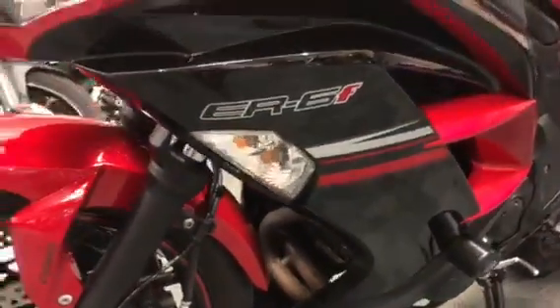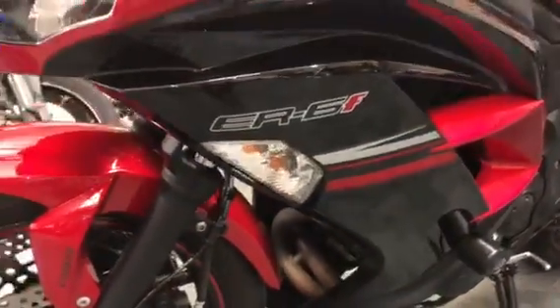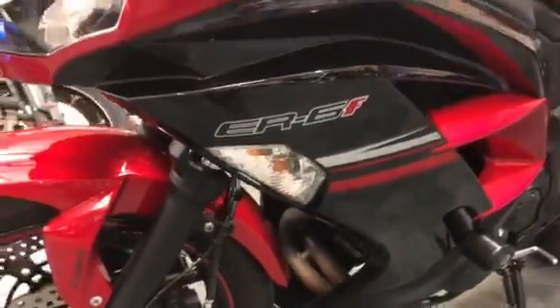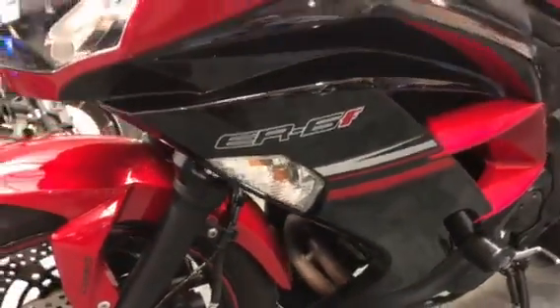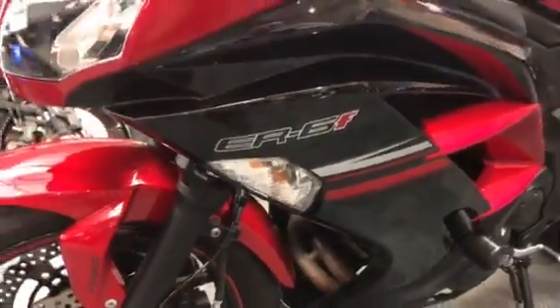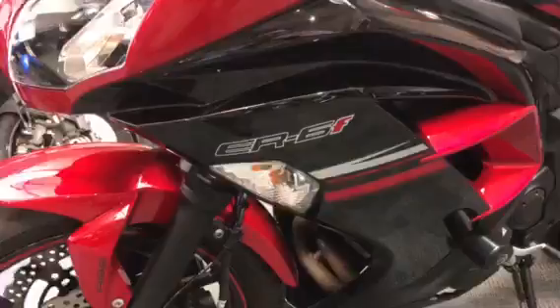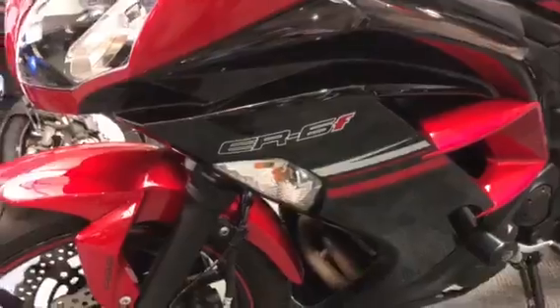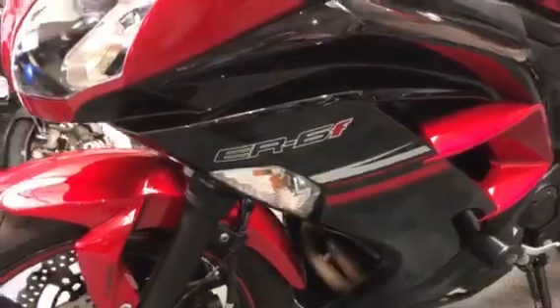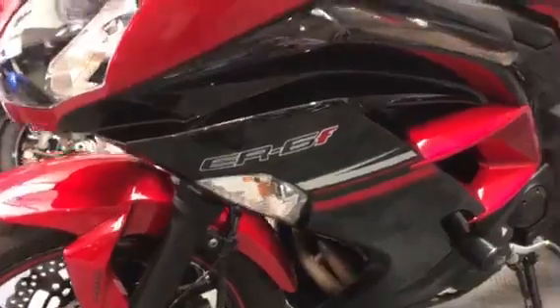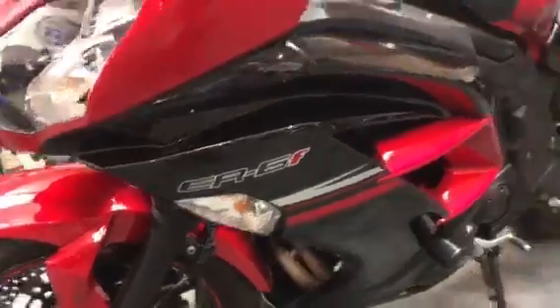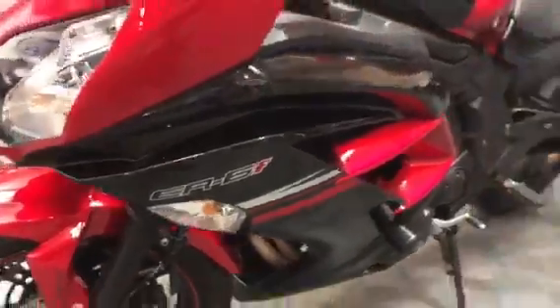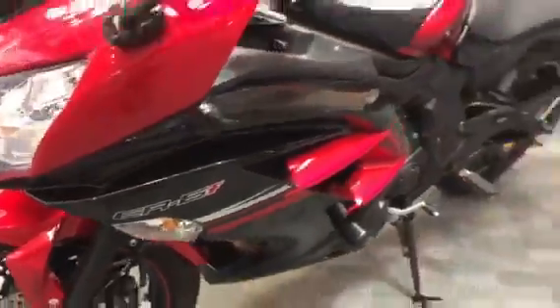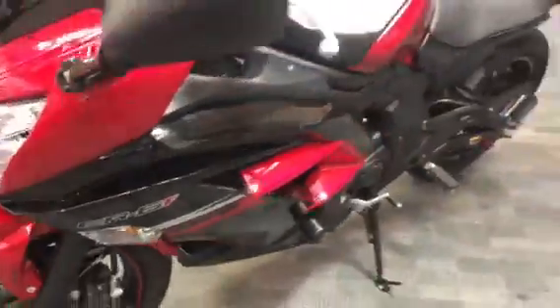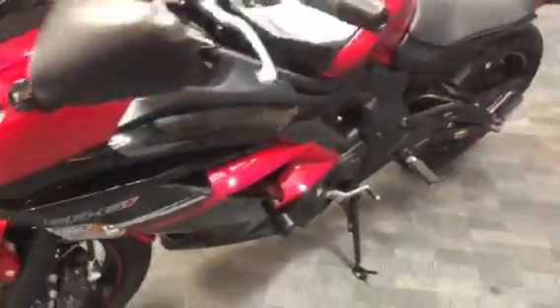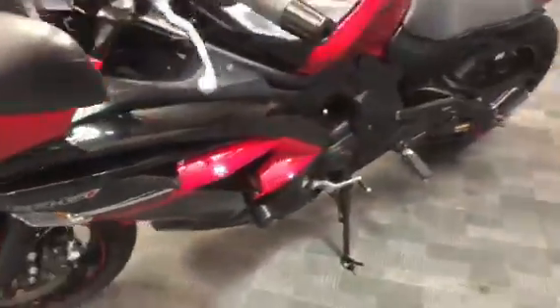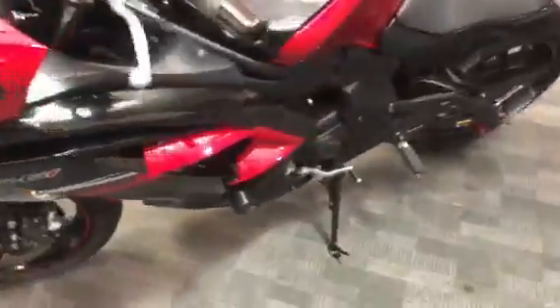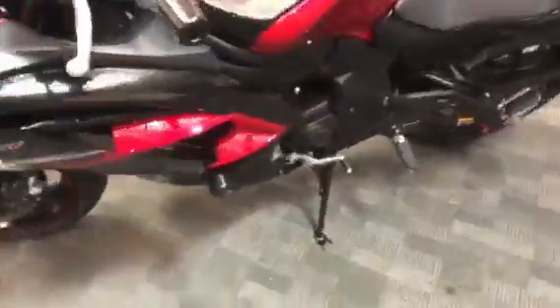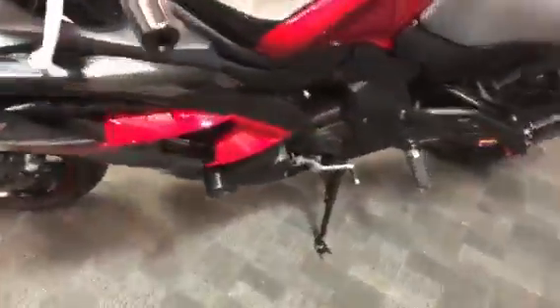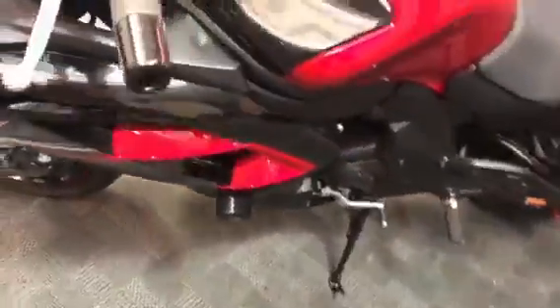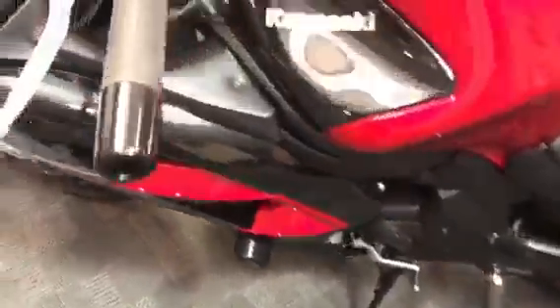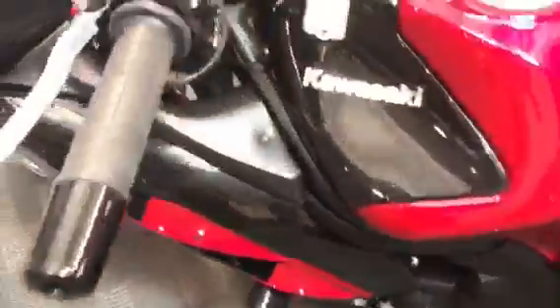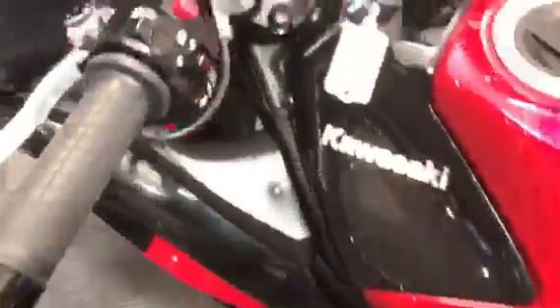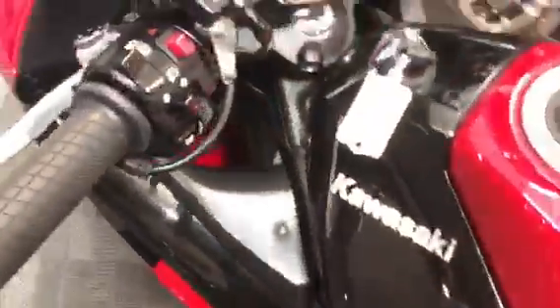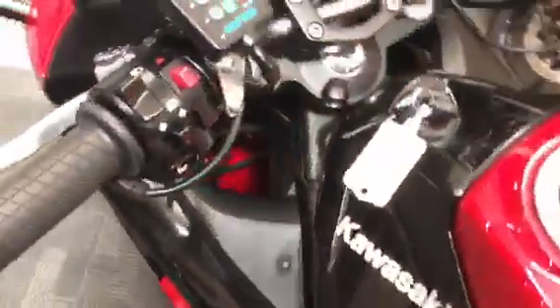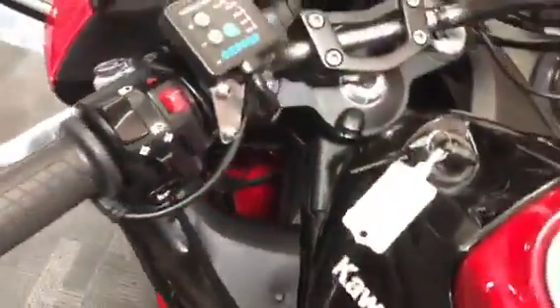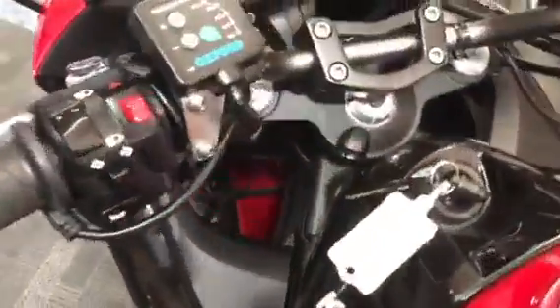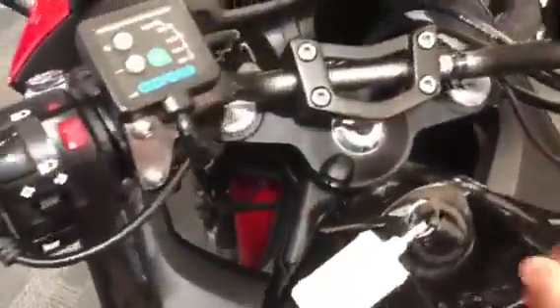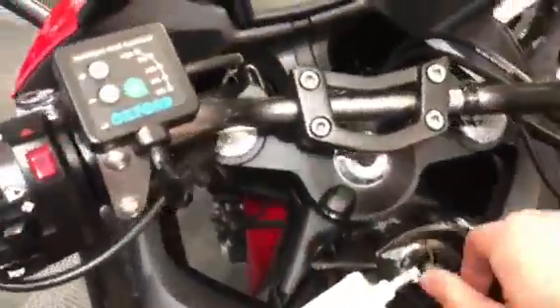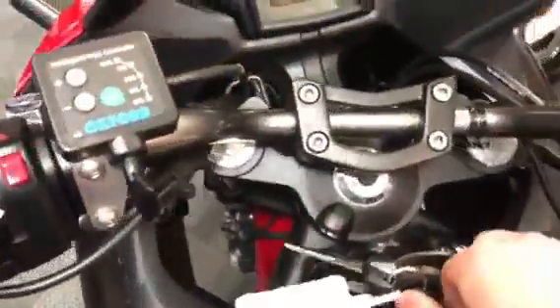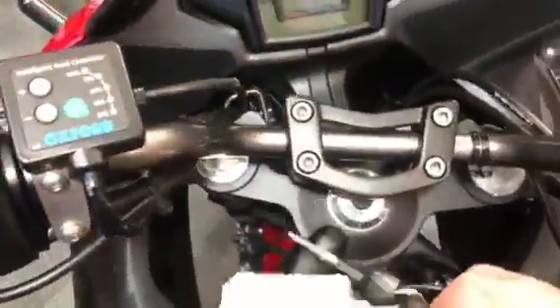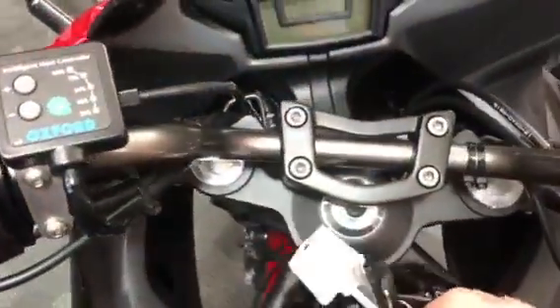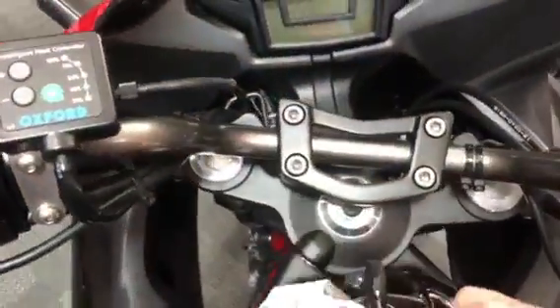RNG crash bungs on there. Indicators built into the fairing. Nice looking bike overall. Let's quickly look at the dash.